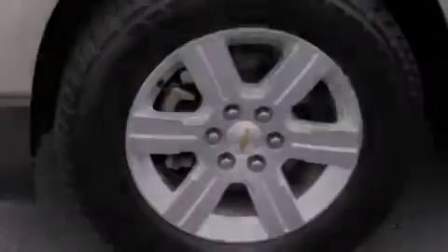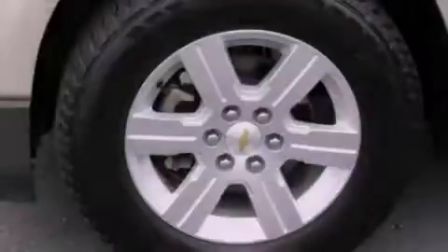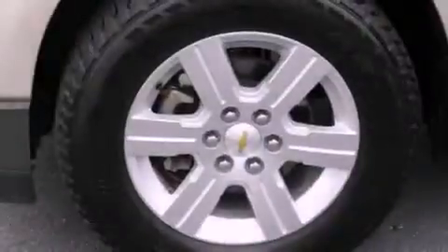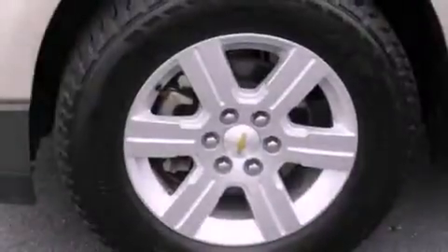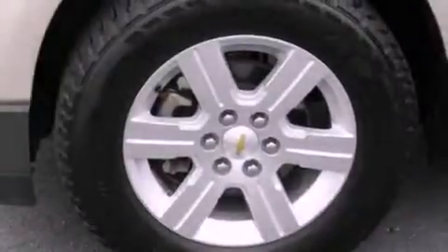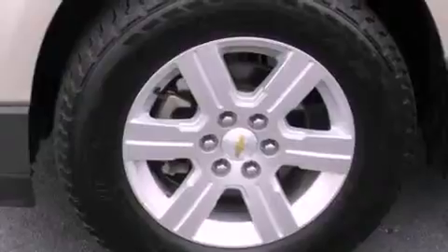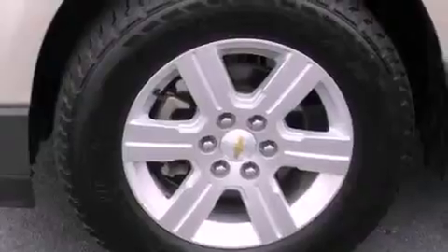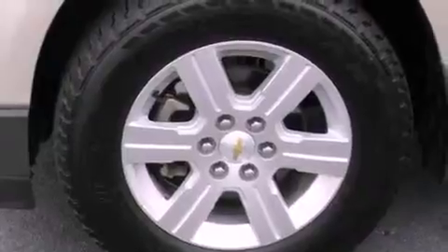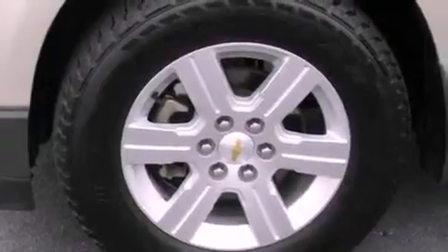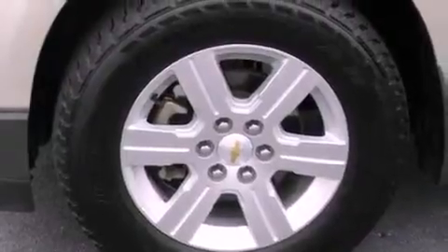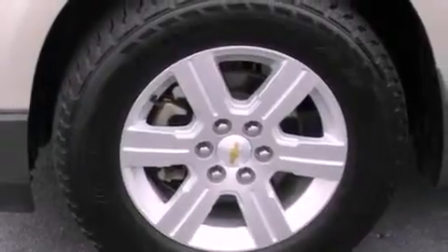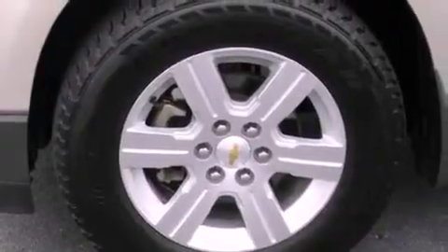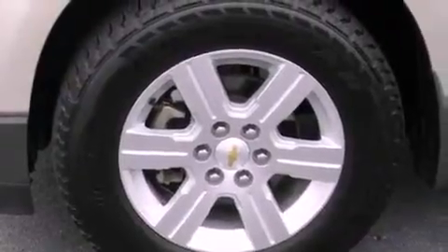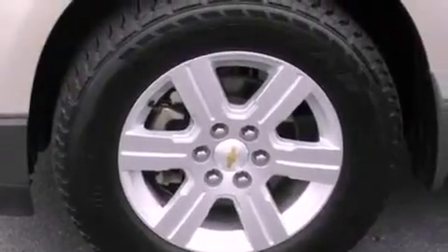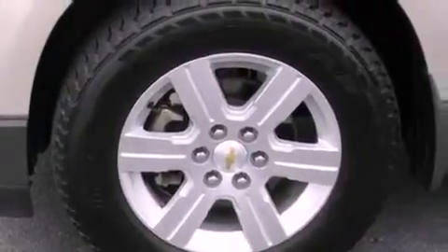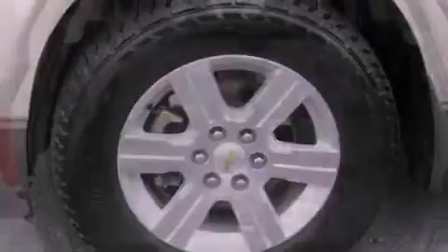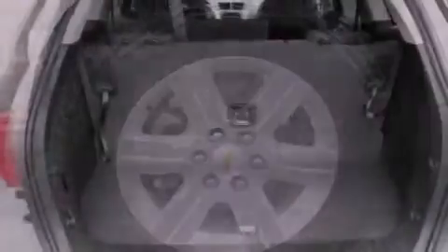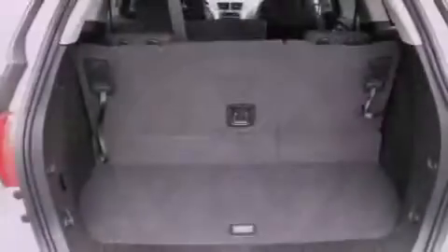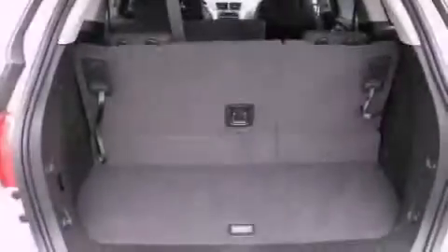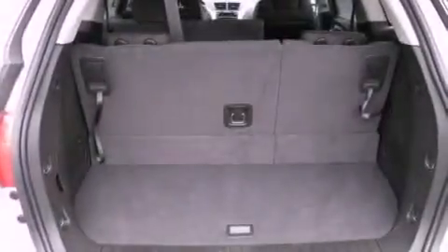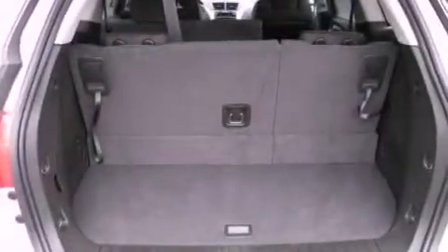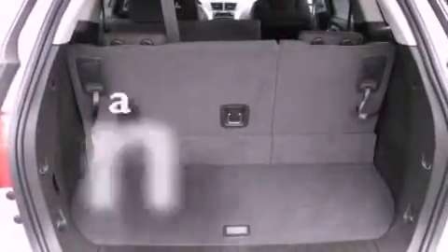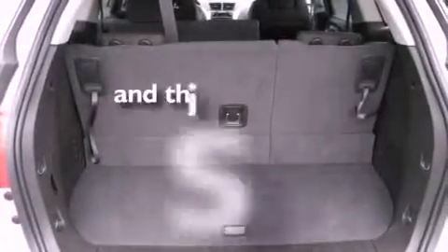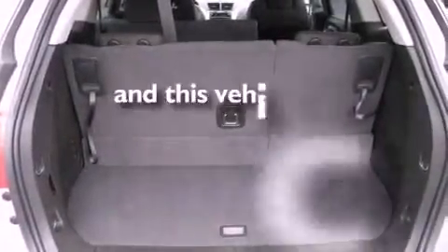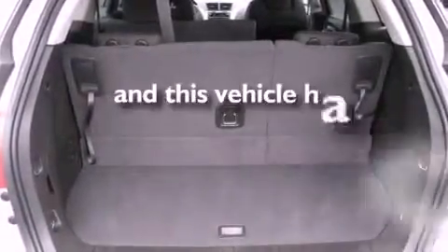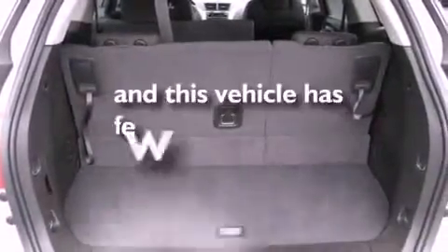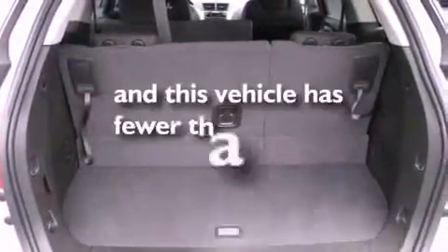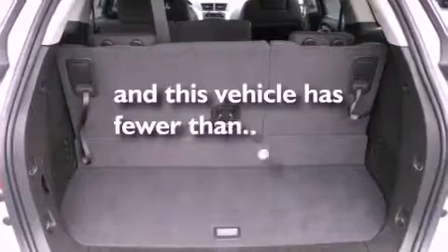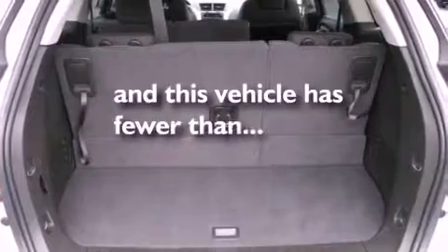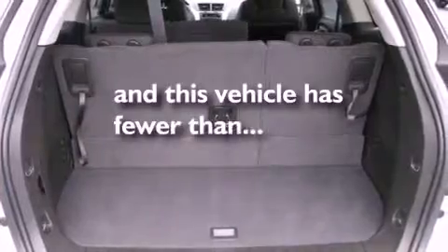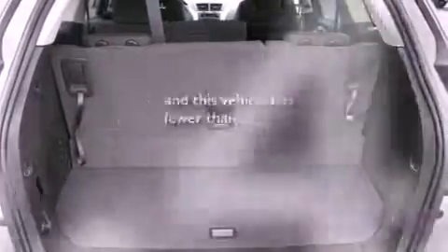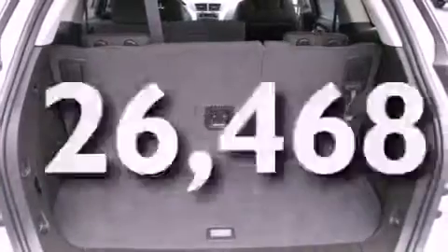A rear spoiler, a low-tire pressure indicator, heated side-view mirrors, and this vehicle has fewer than 27,000 miles on the odometer.